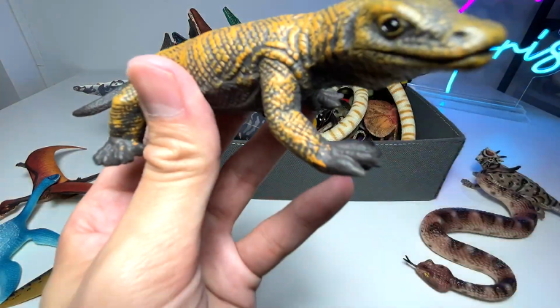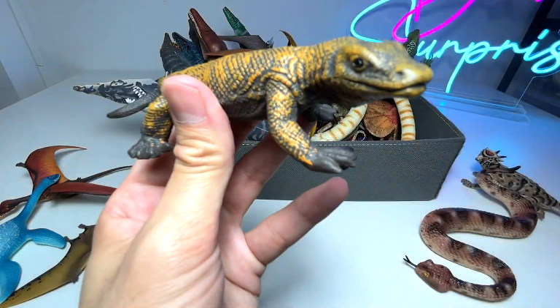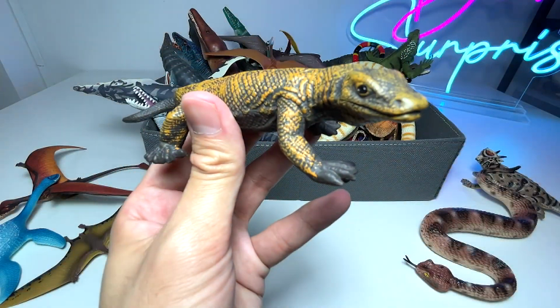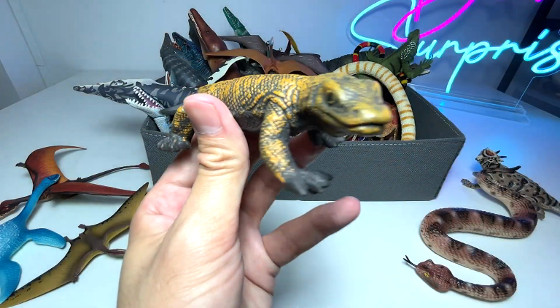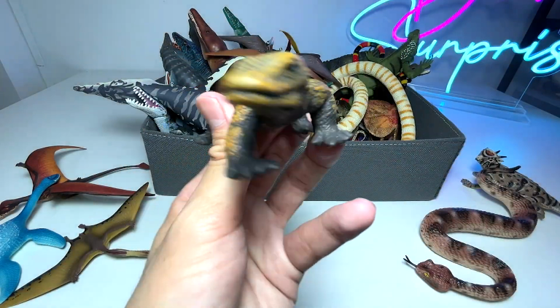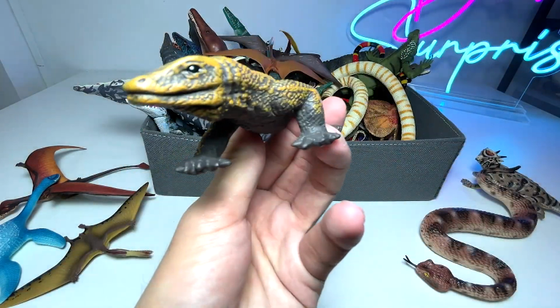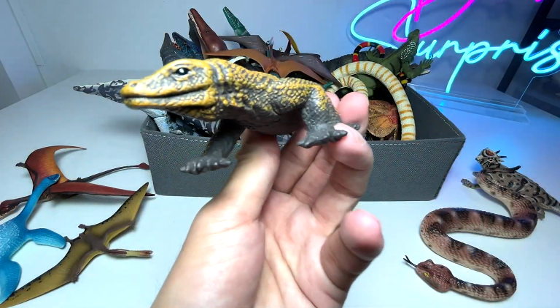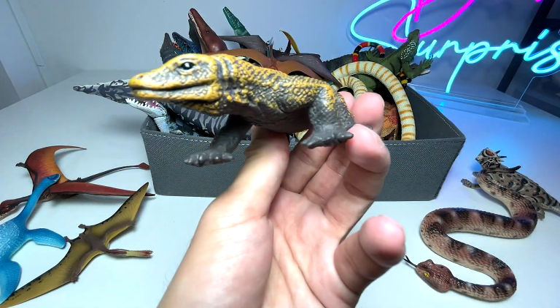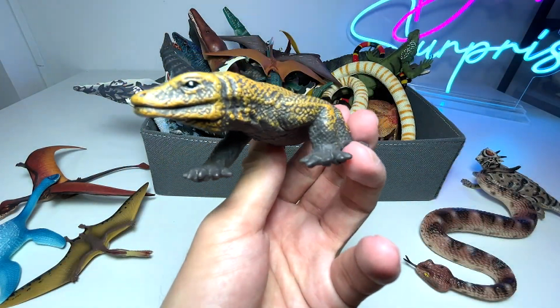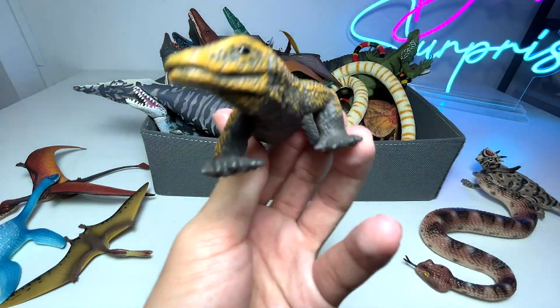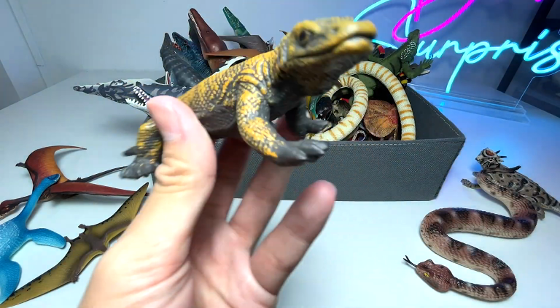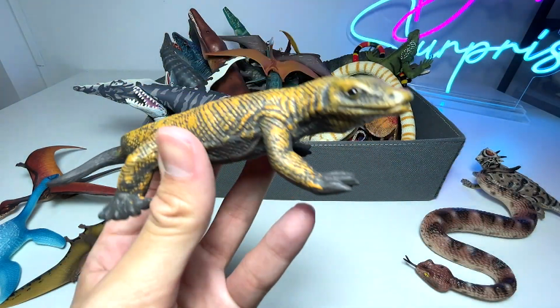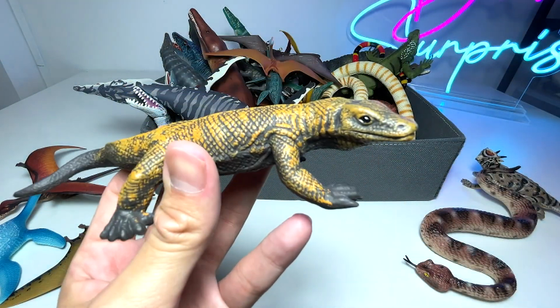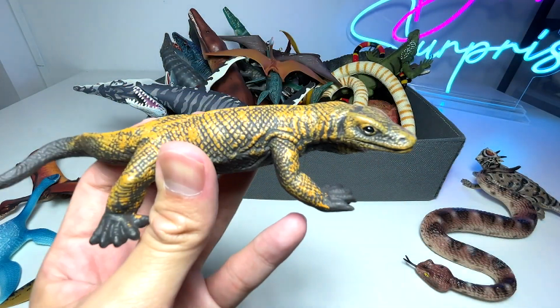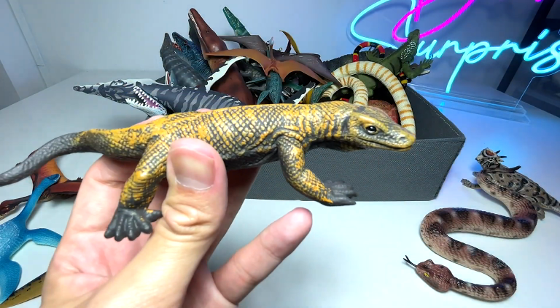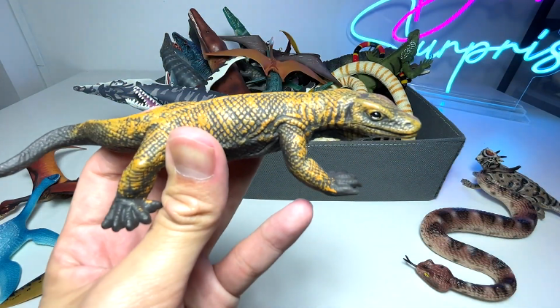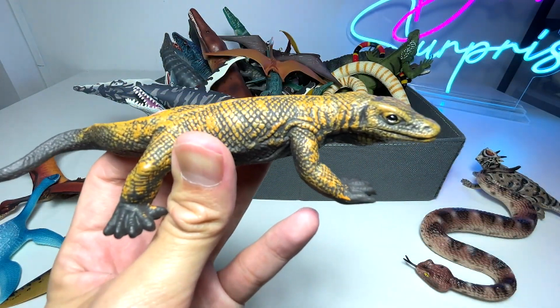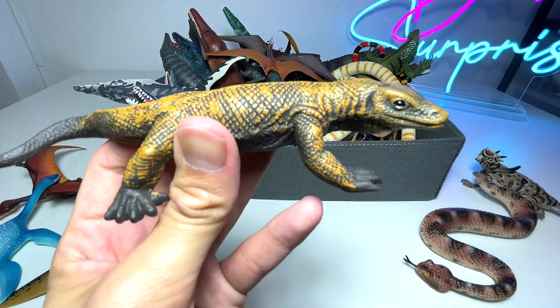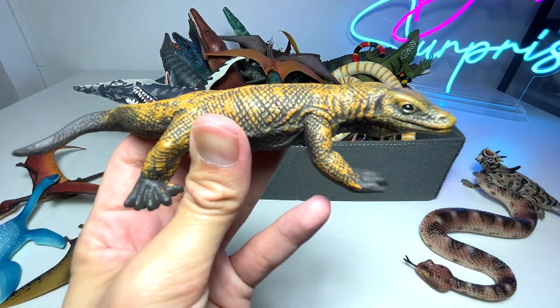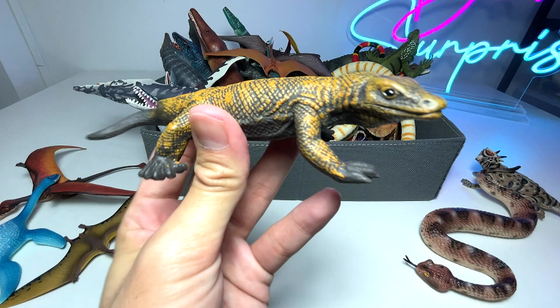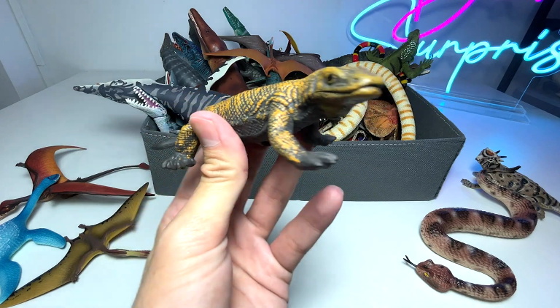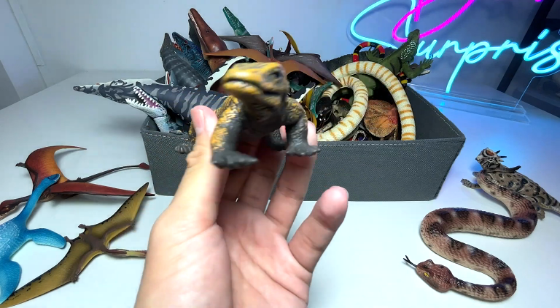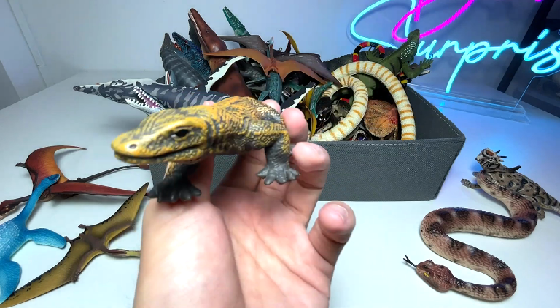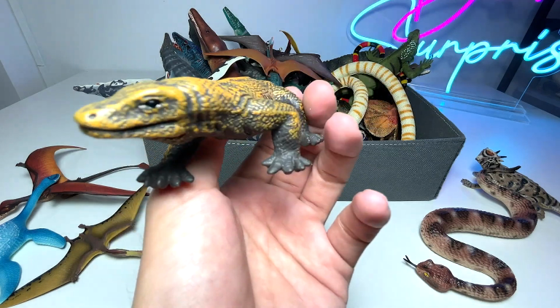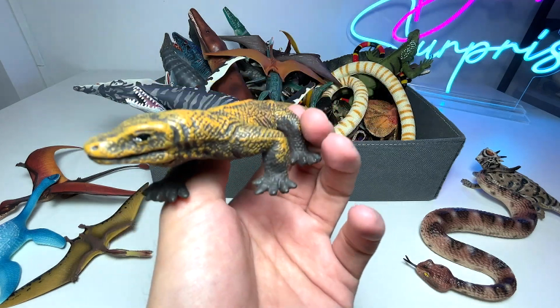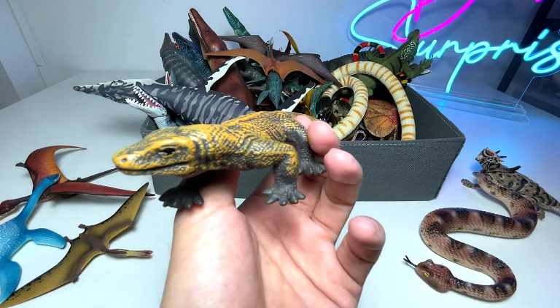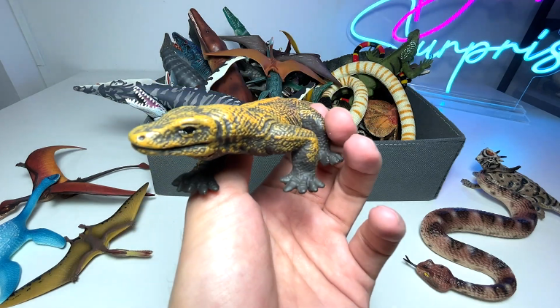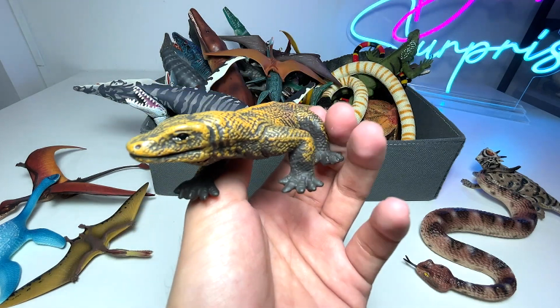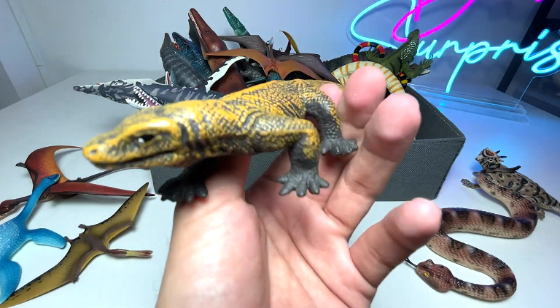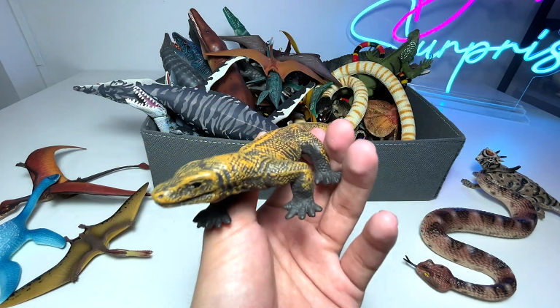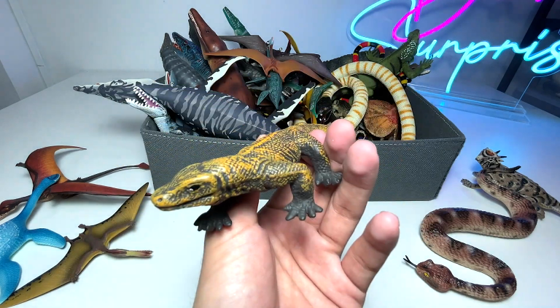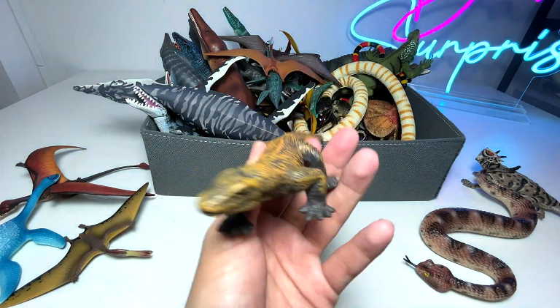Next, we have a Komodo dragon. This figure is pretty cool. Komodo dragons can be found in Indonesia.